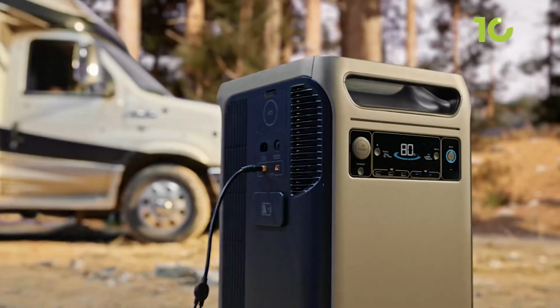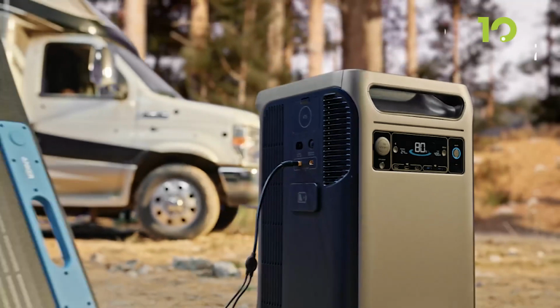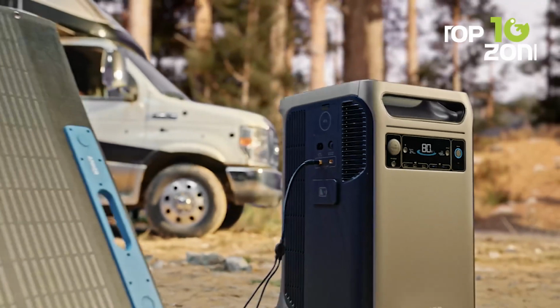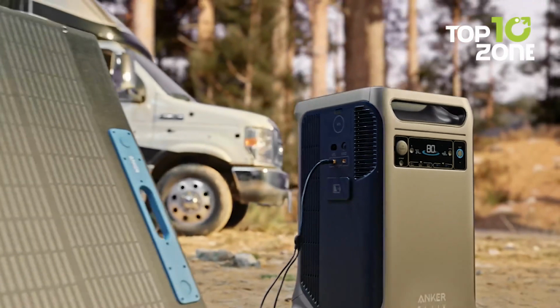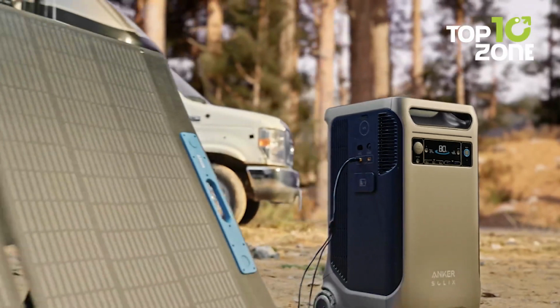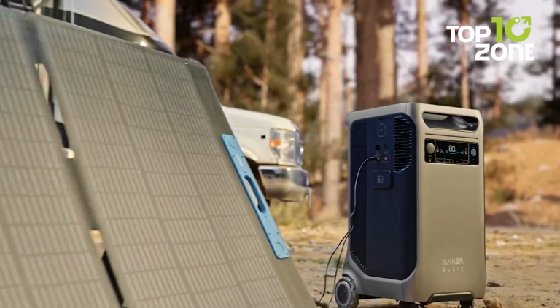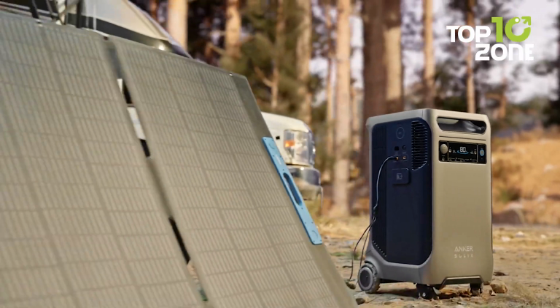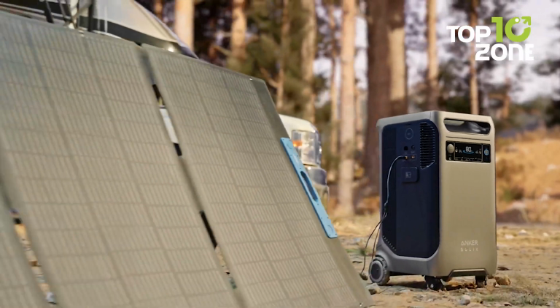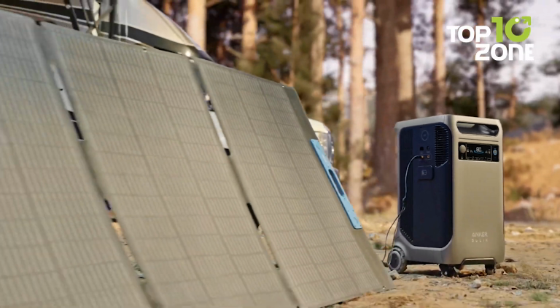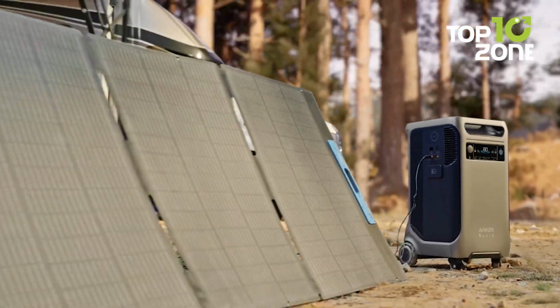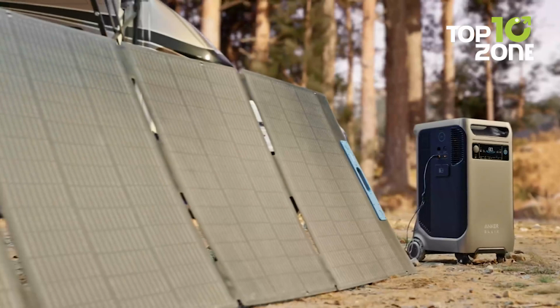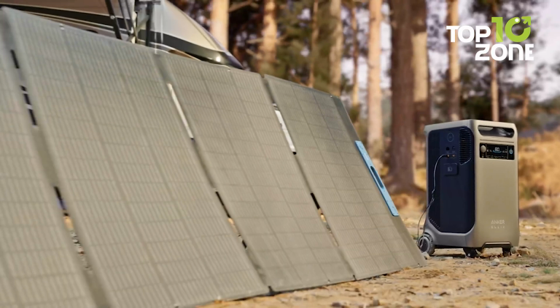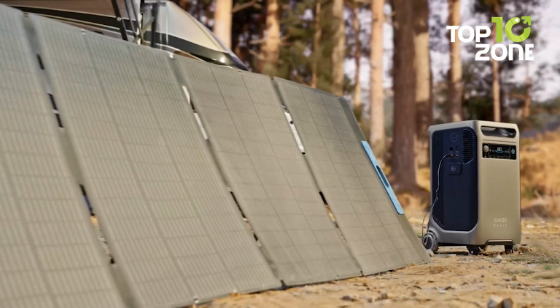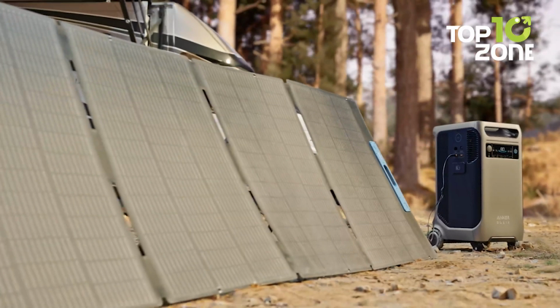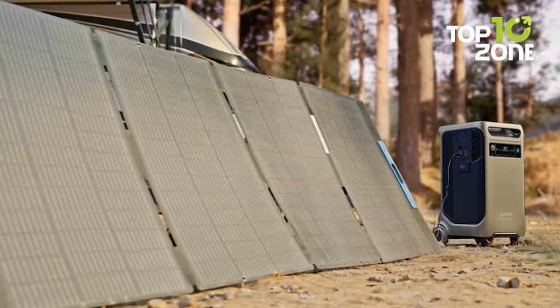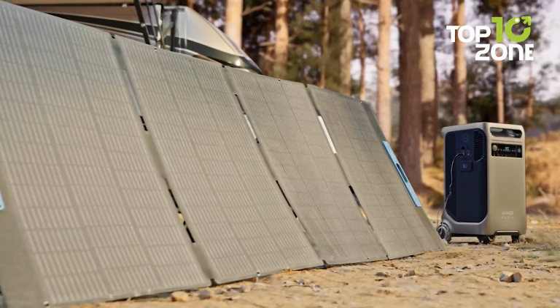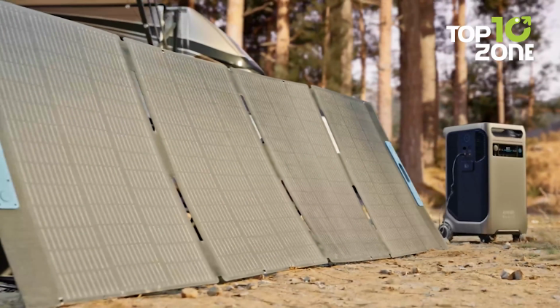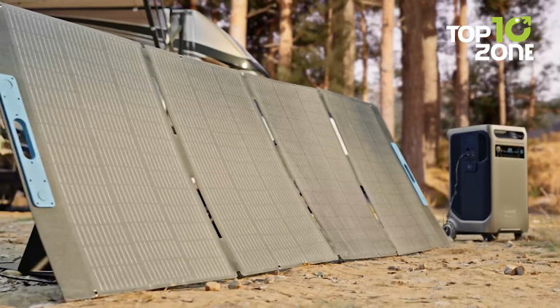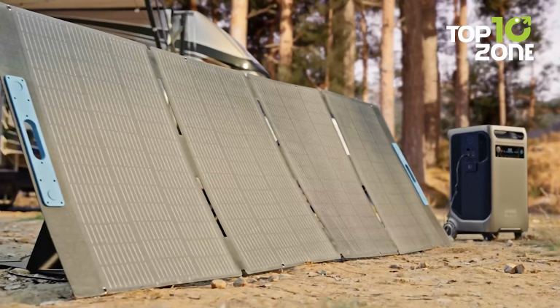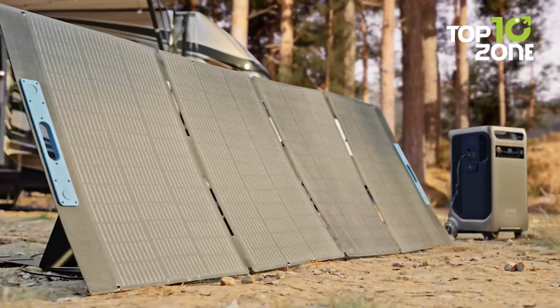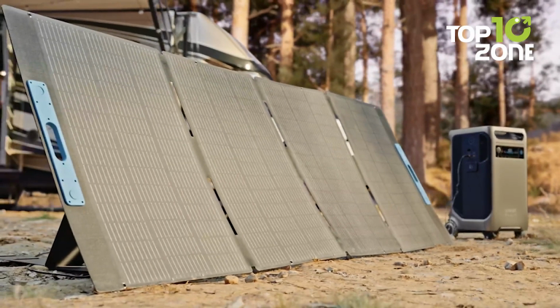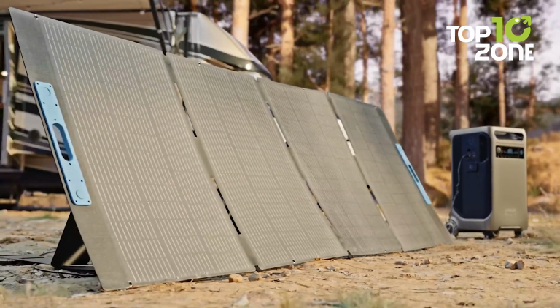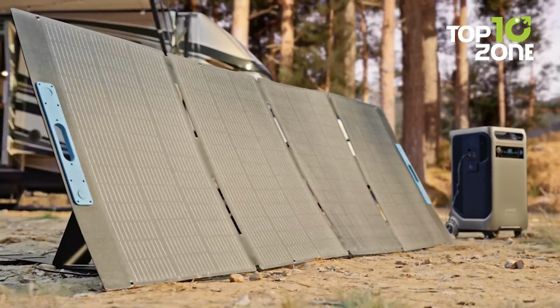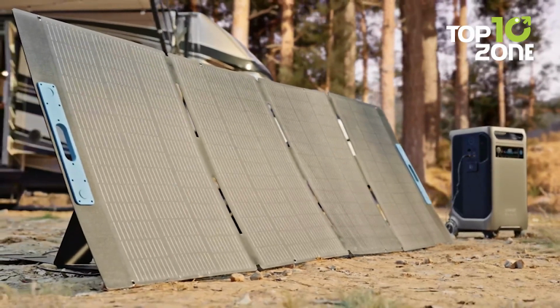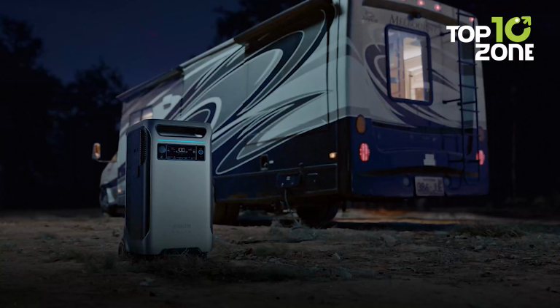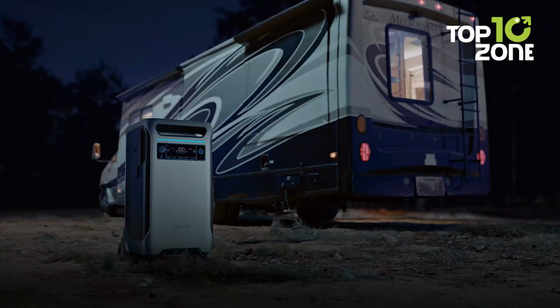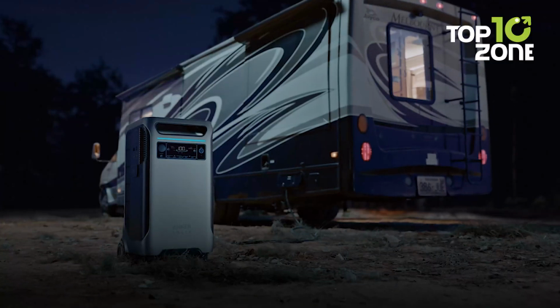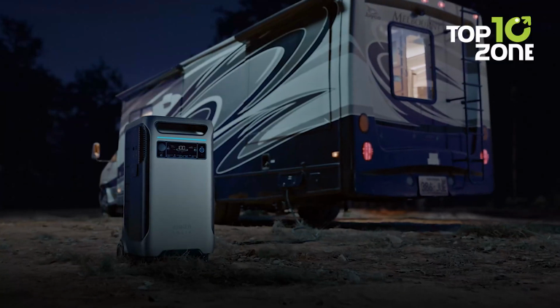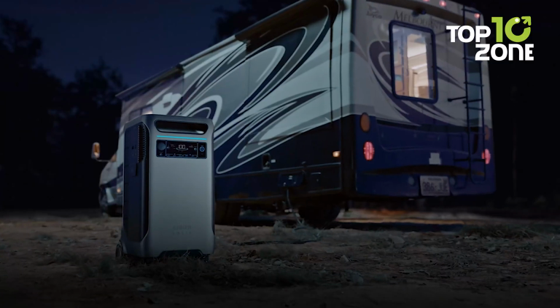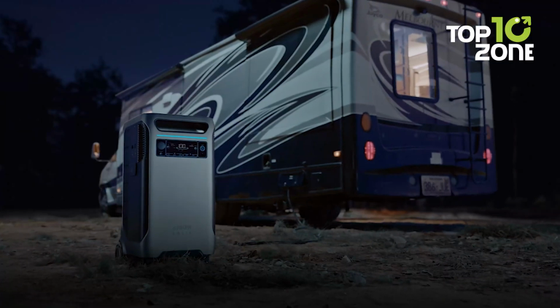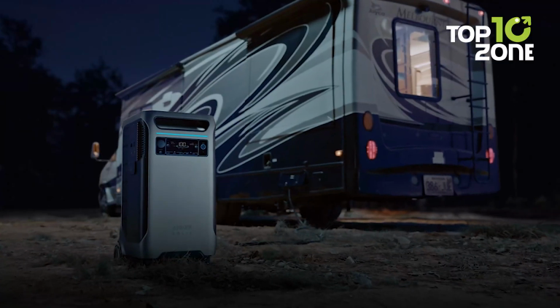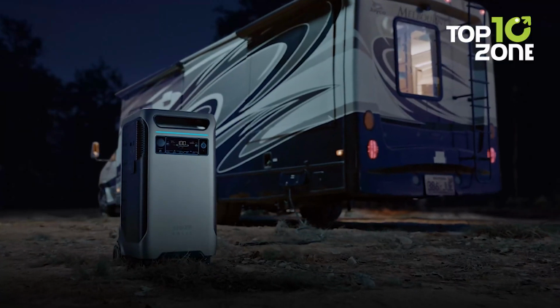Just be prepared to invest a bit more for this powerhouse, but quality doesn't come cheap.